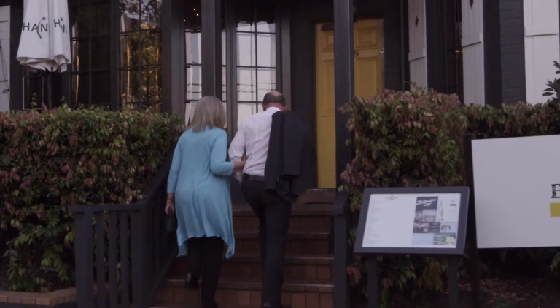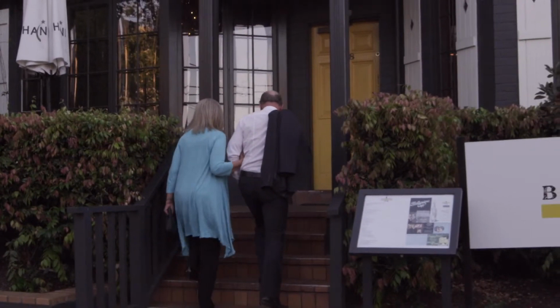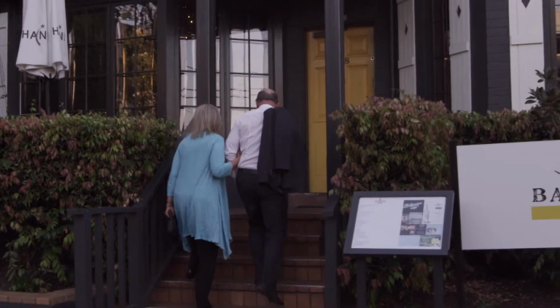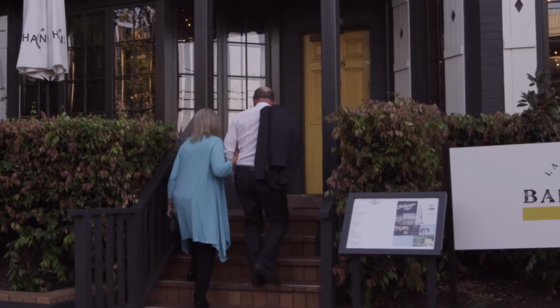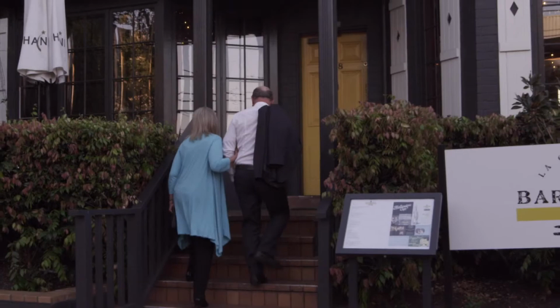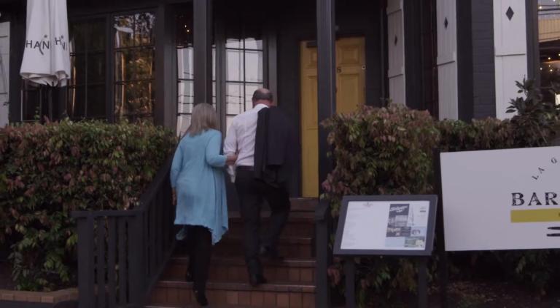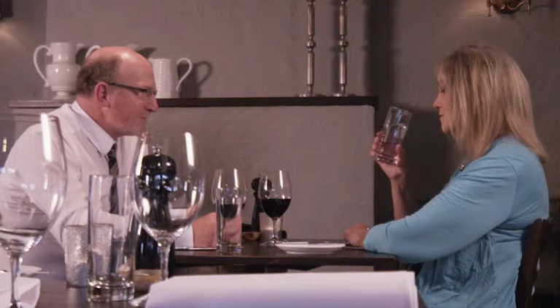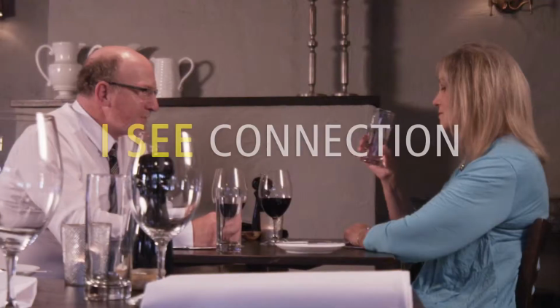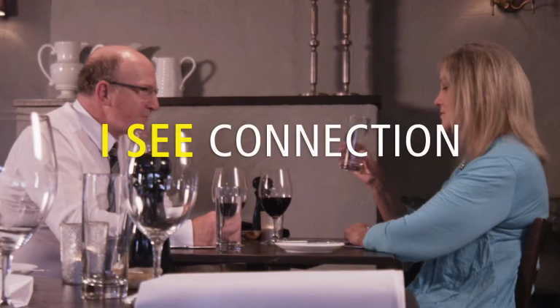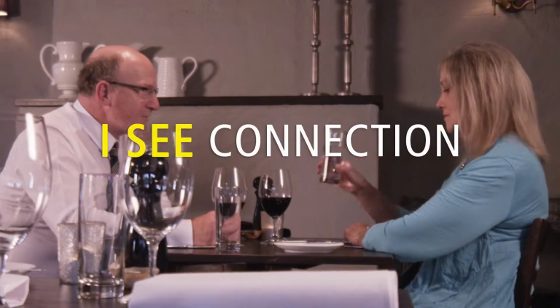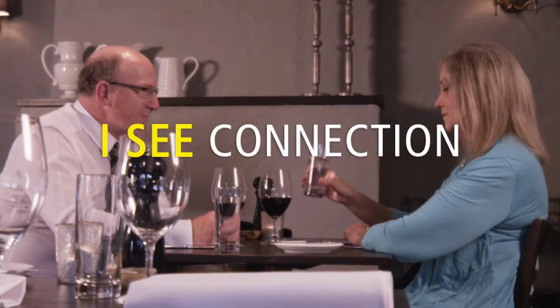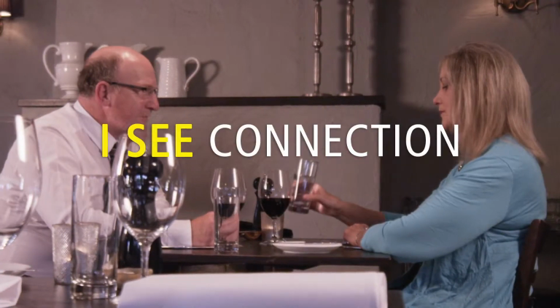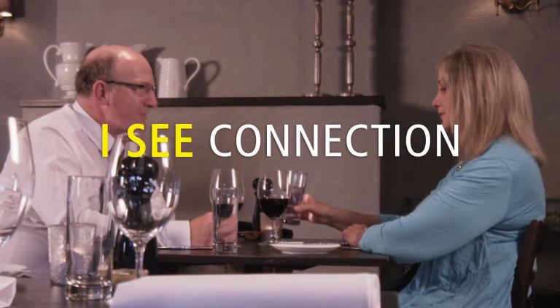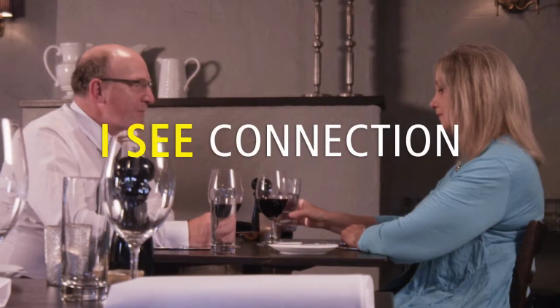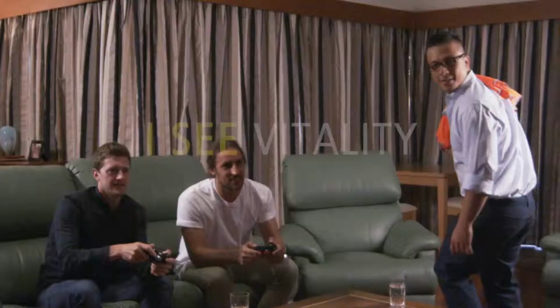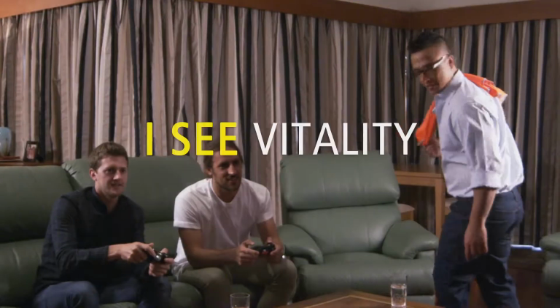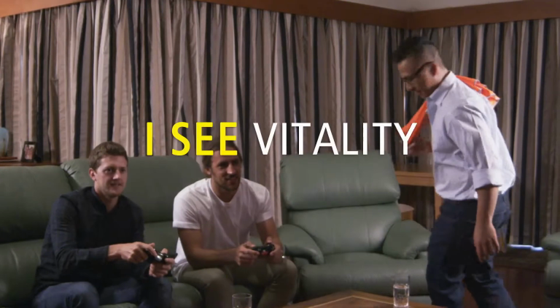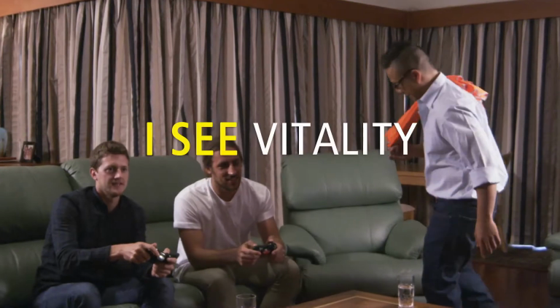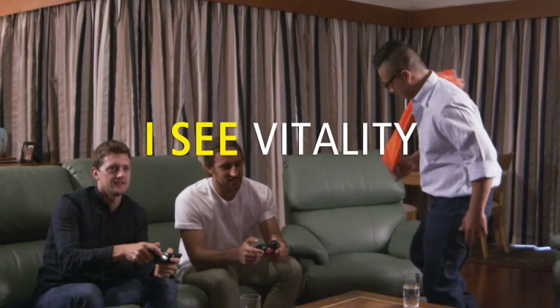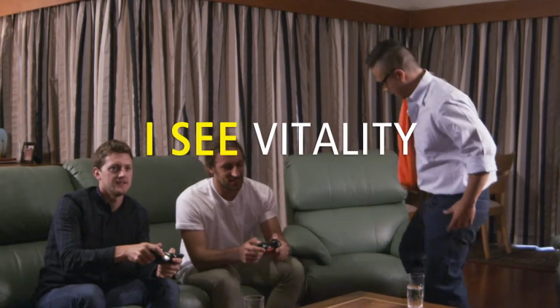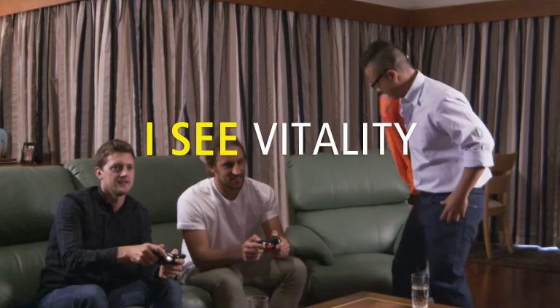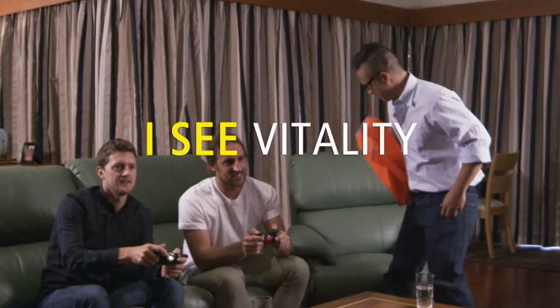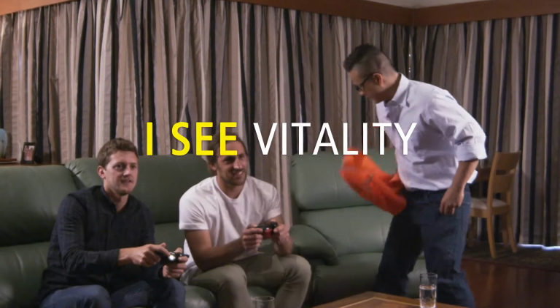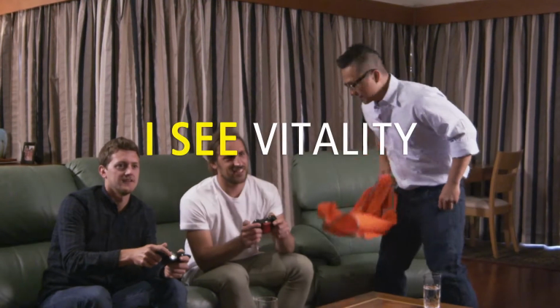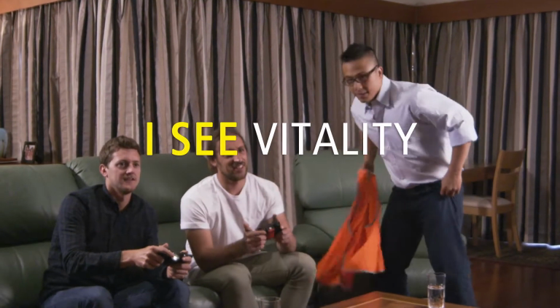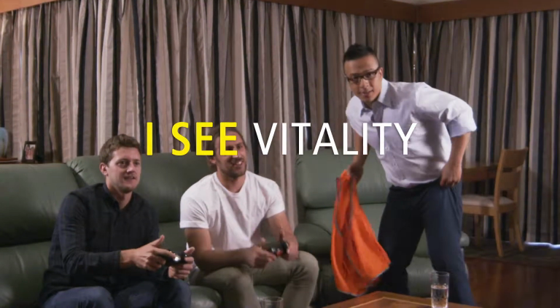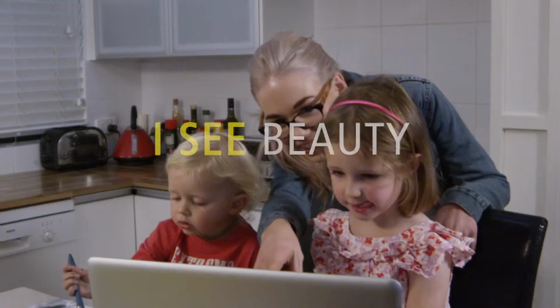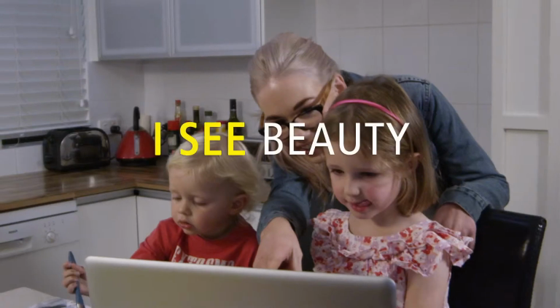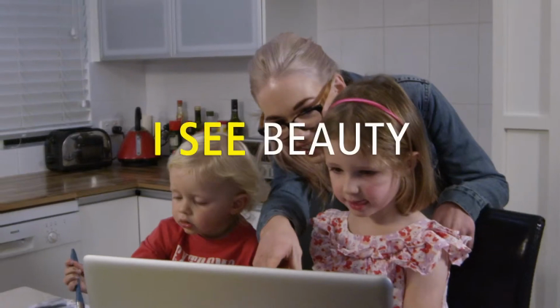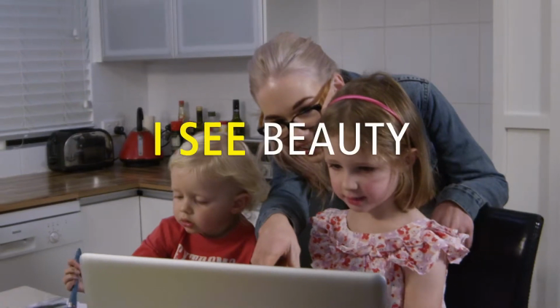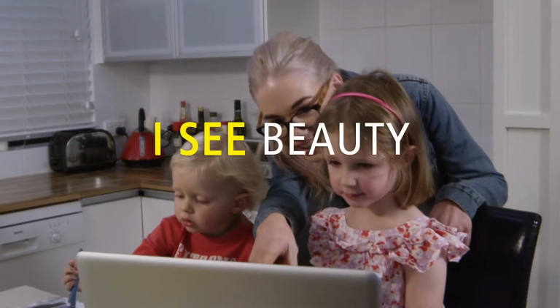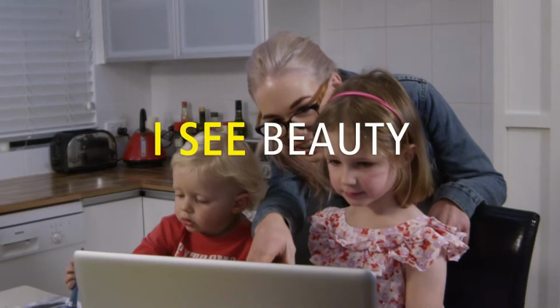Seacoat Blue. I see connection. I see vitality. I see beauty.